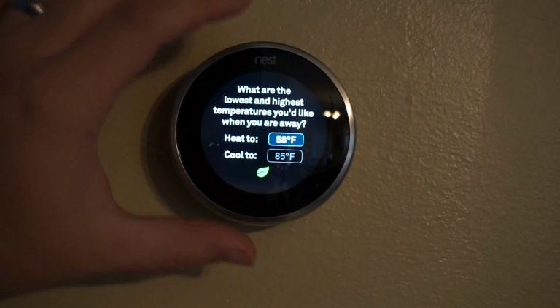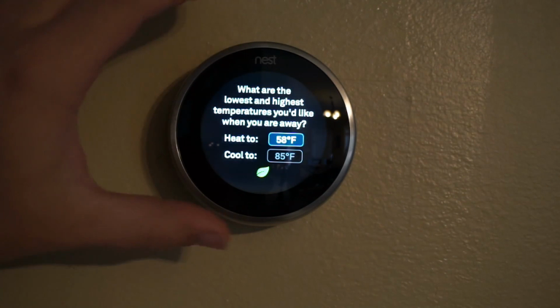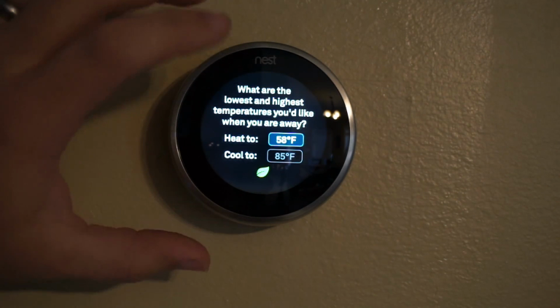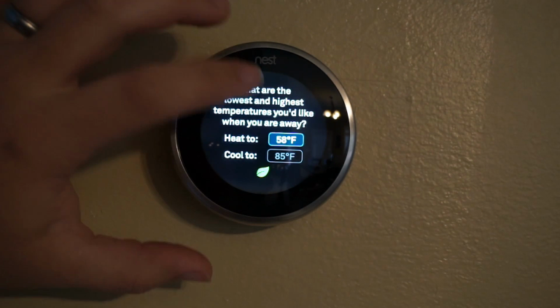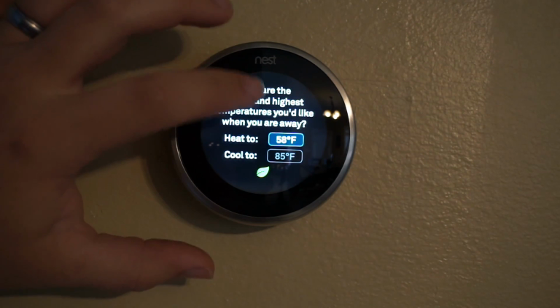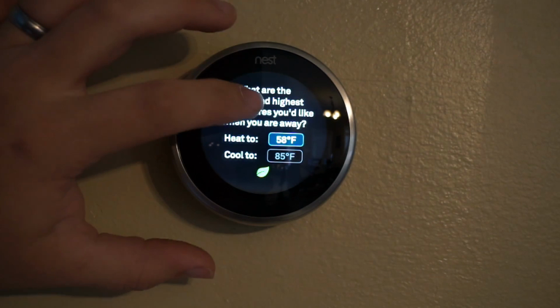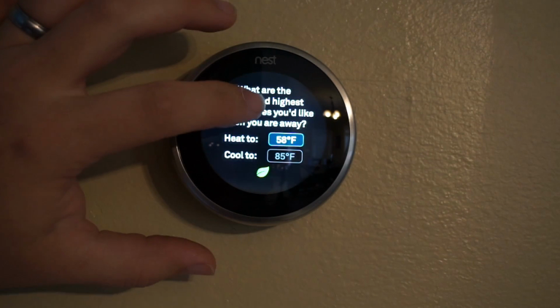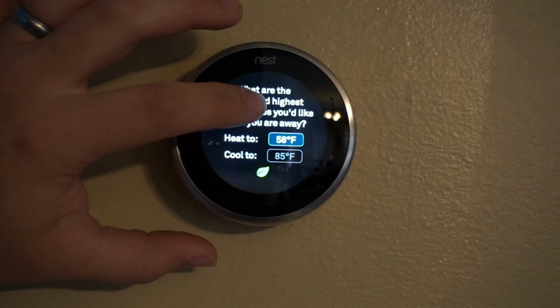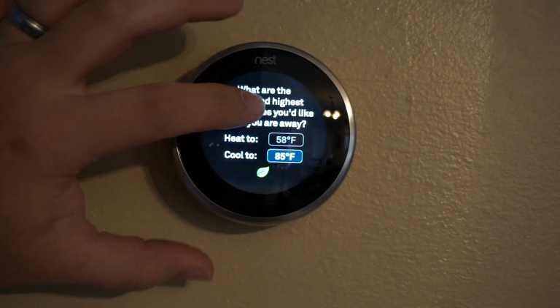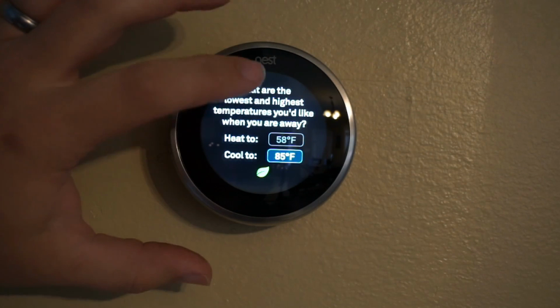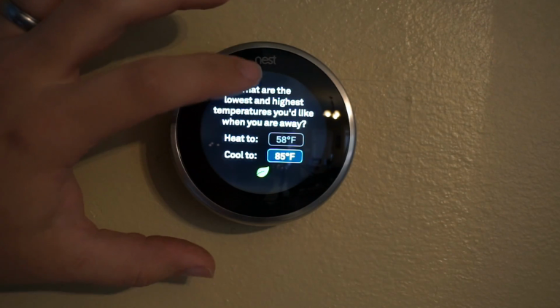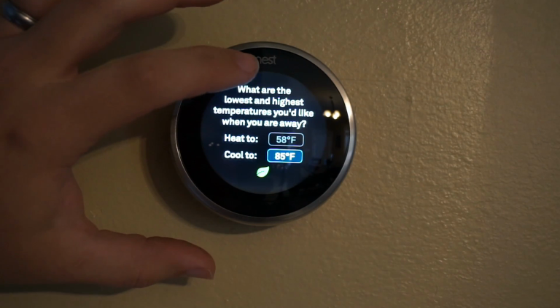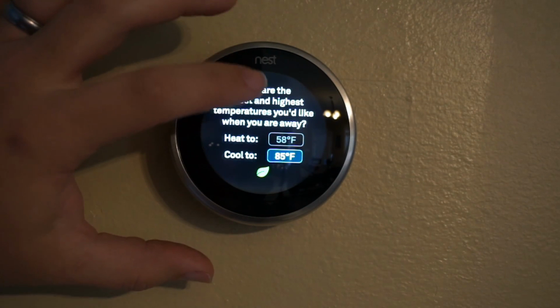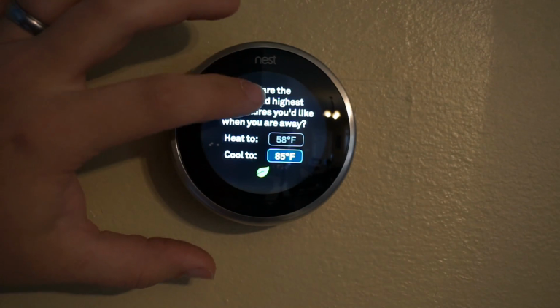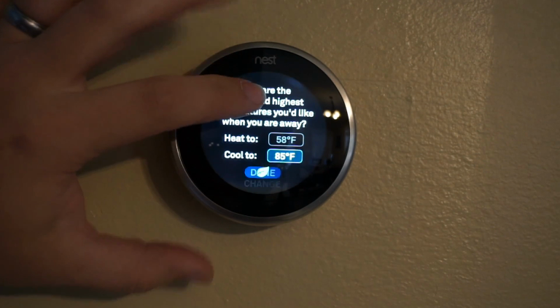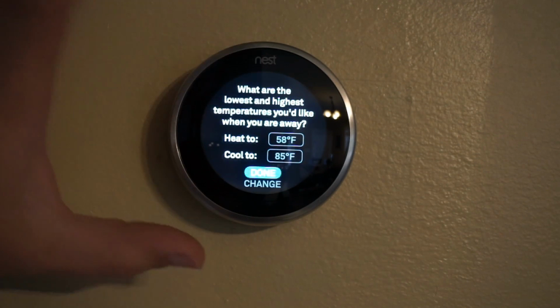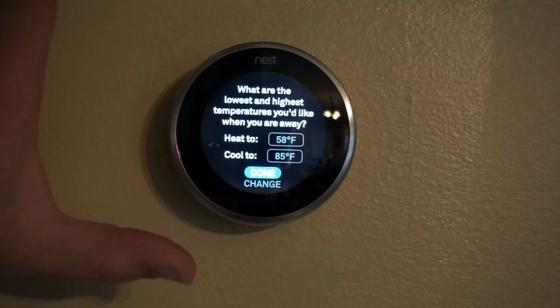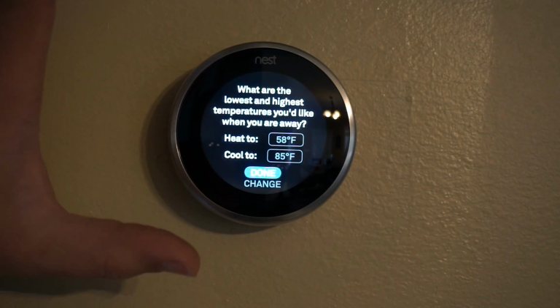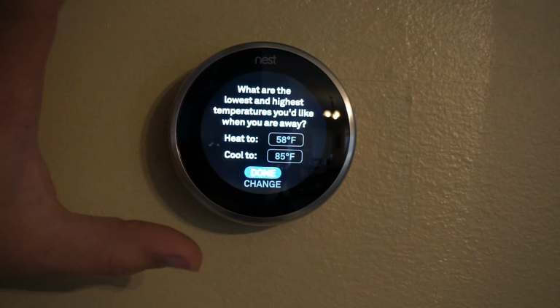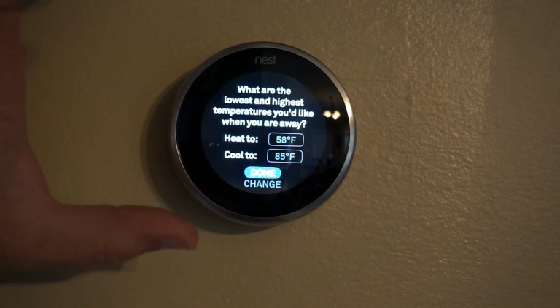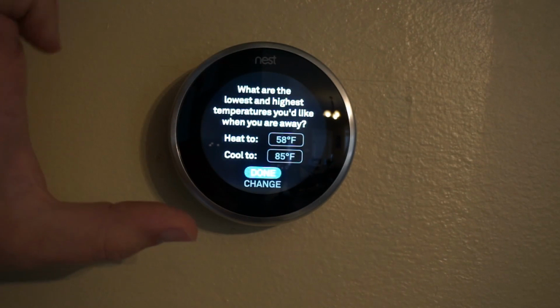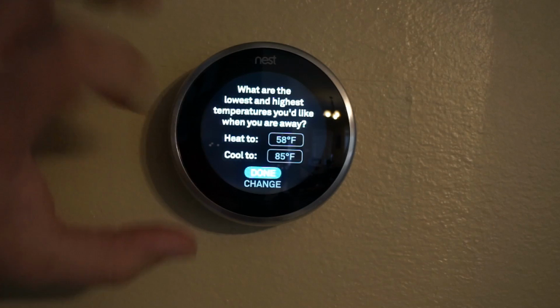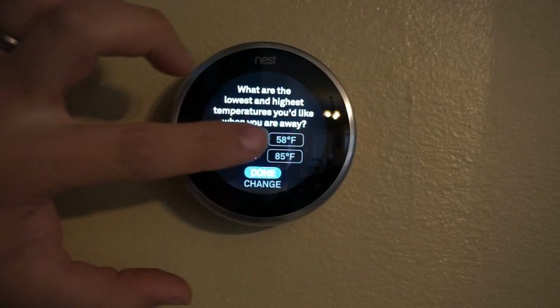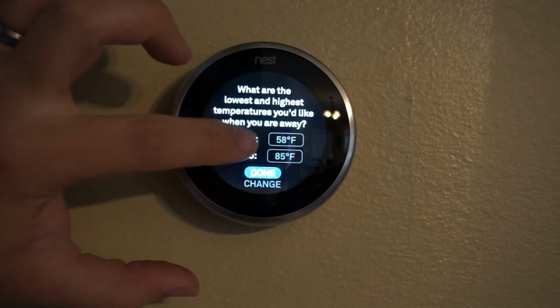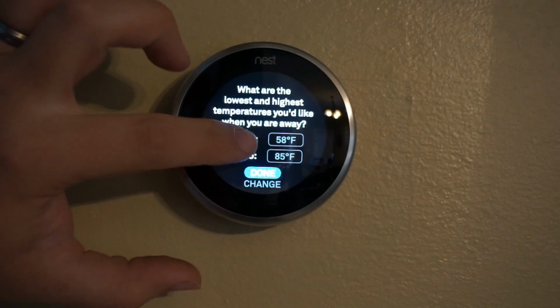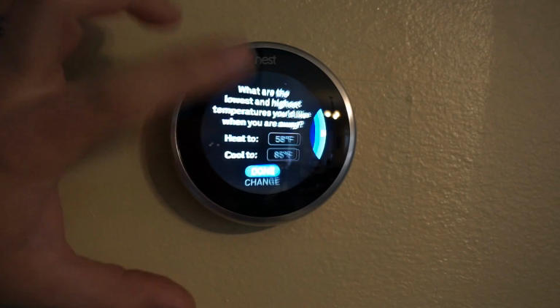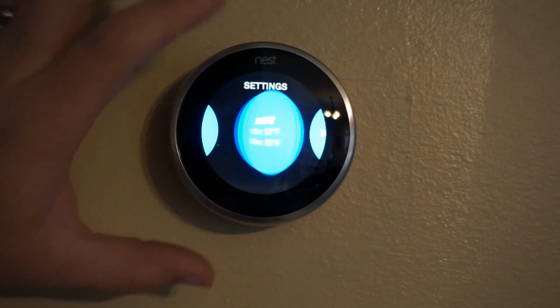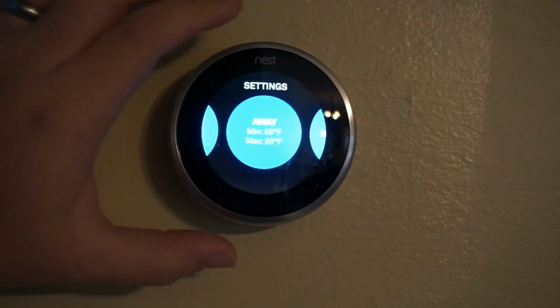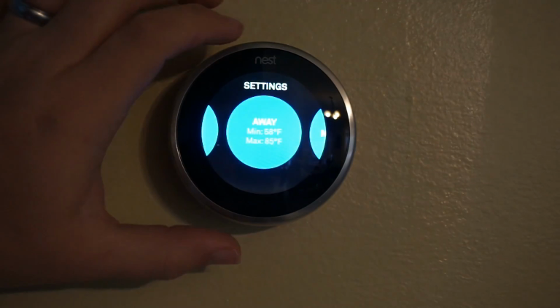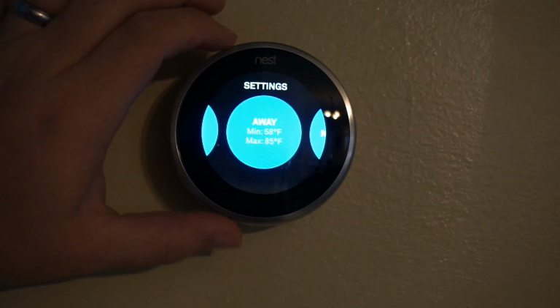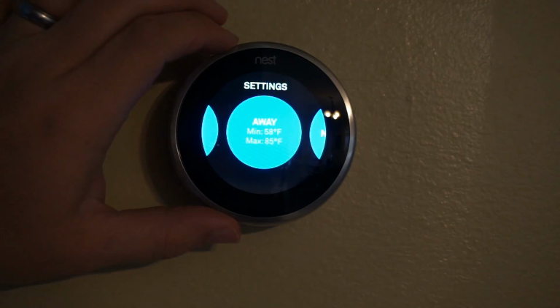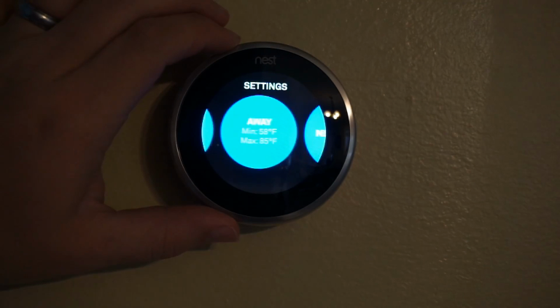The away settings control how hot or how cool the home should be — cooled or heated — while you're away.